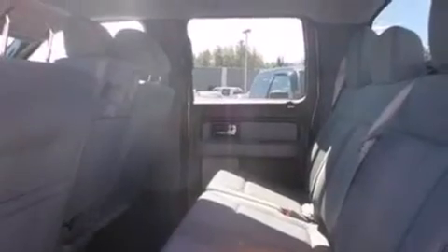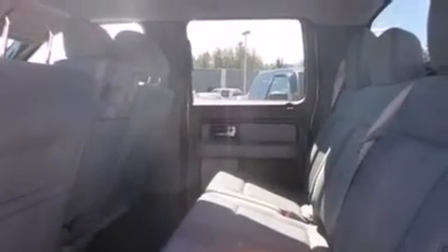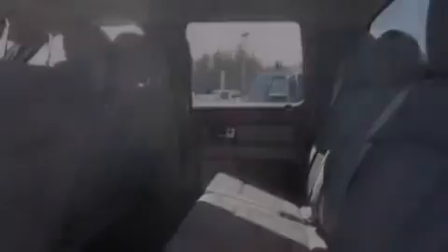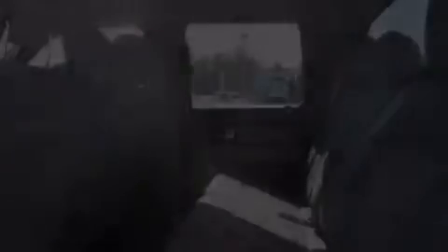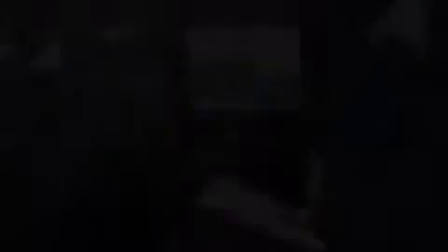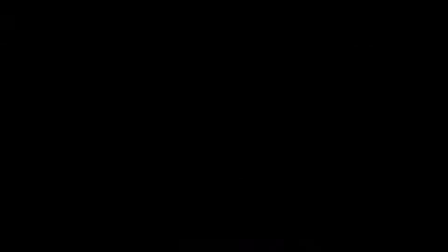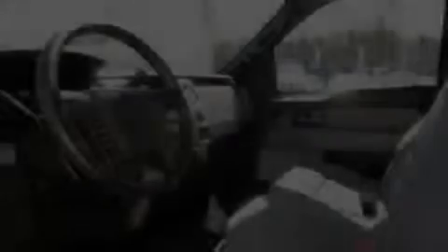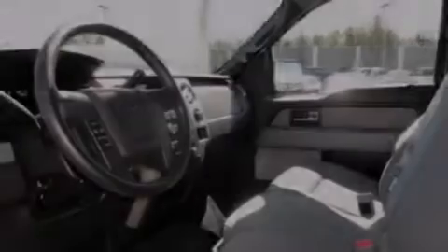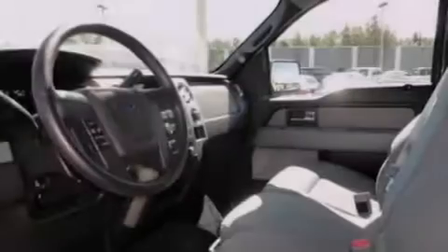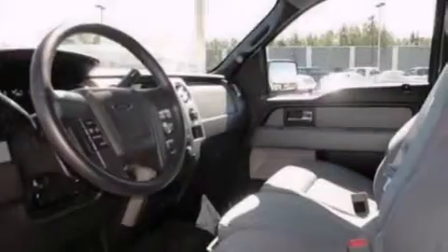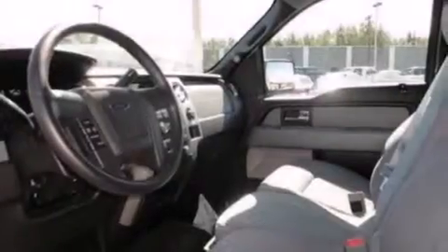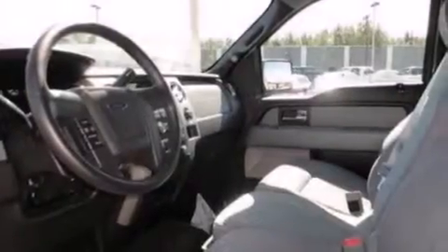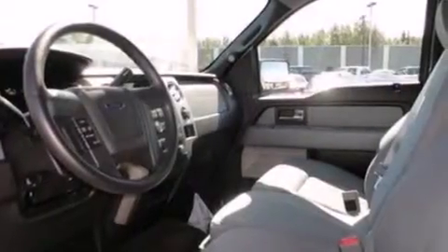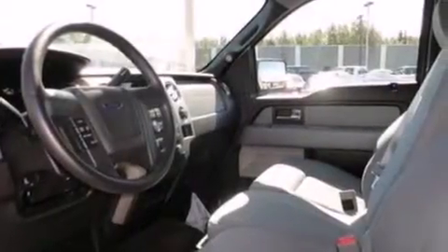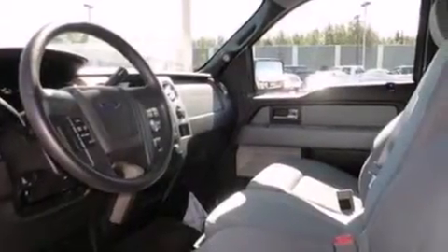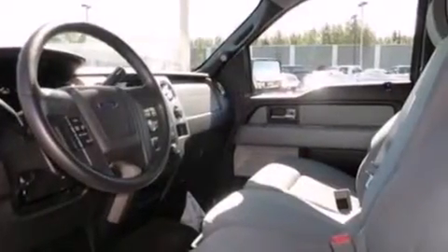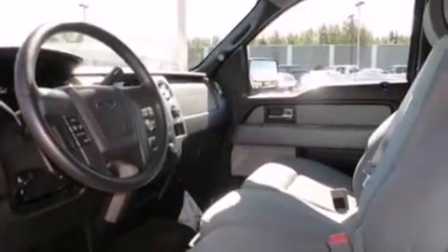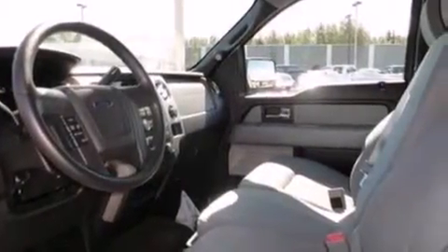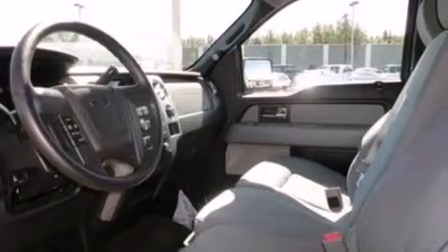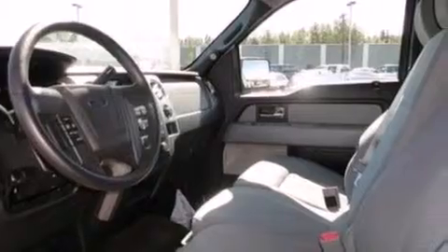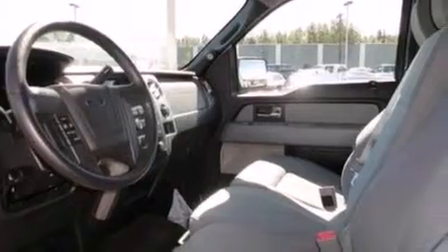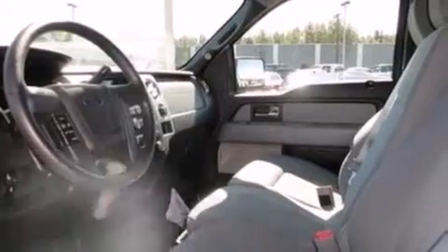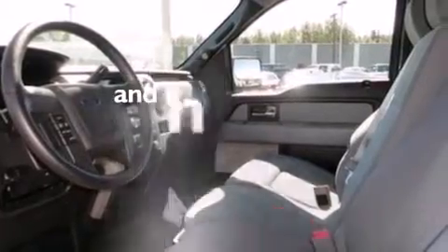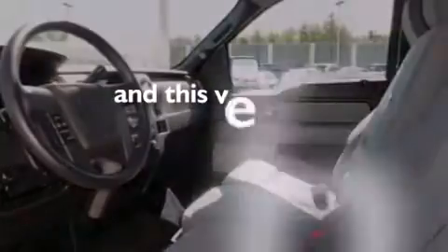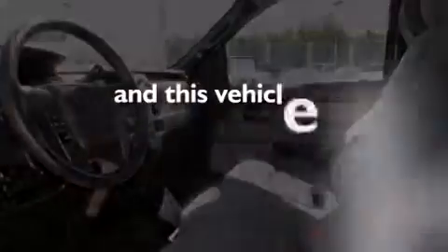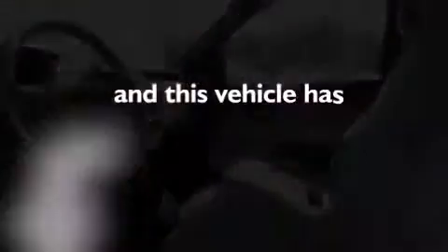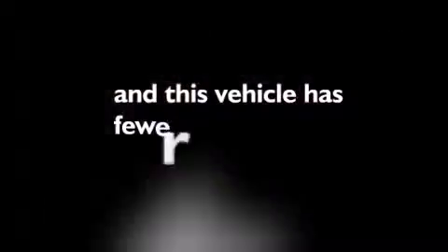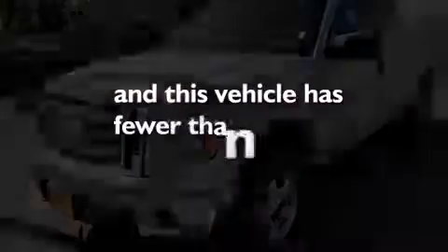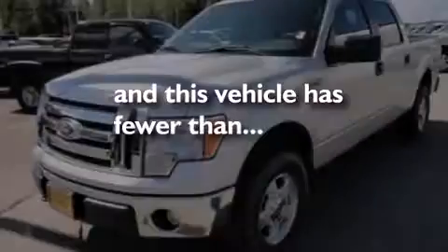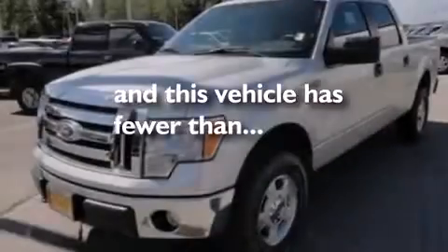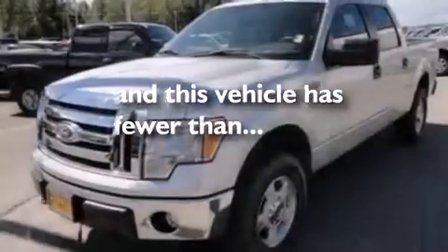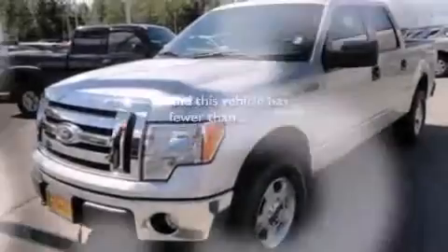Air conditioning, cruise control, automatic locking wheel hubs, and this vehicle has less than 14,000 miles.